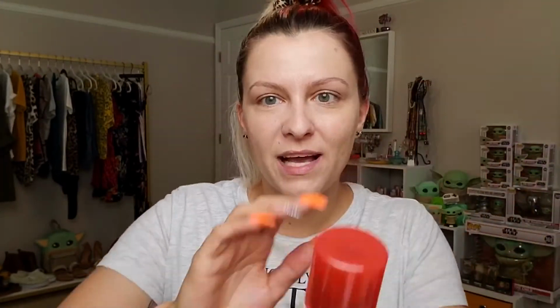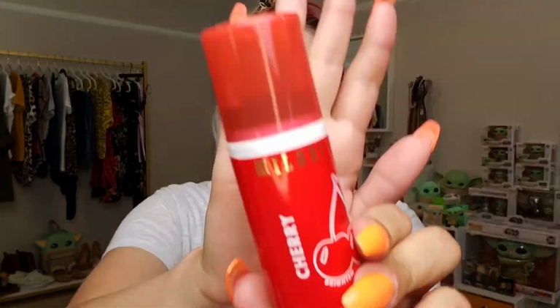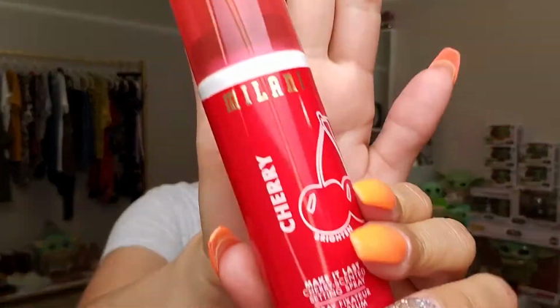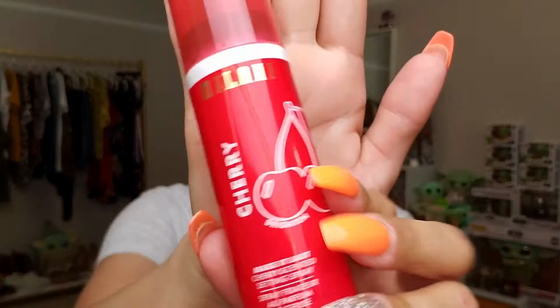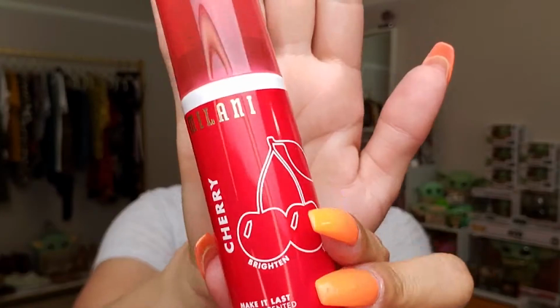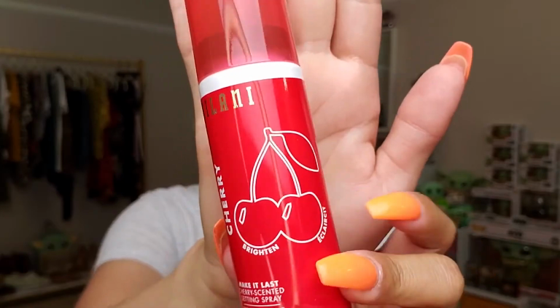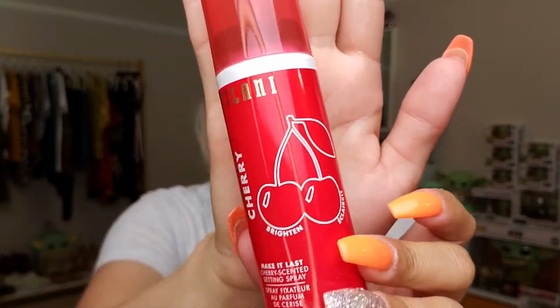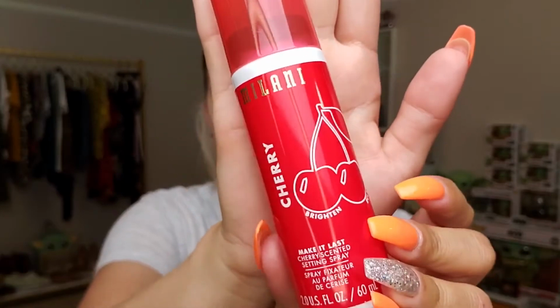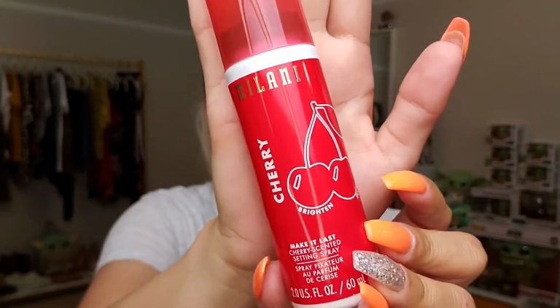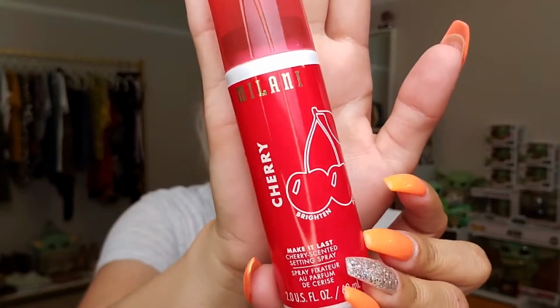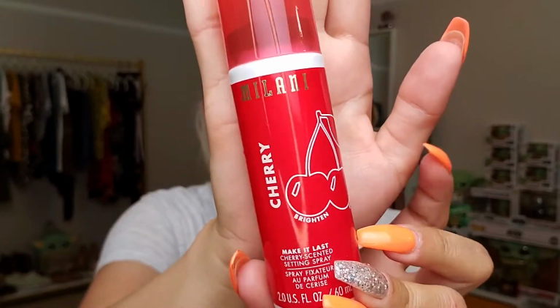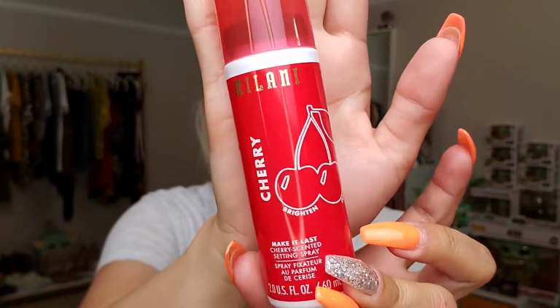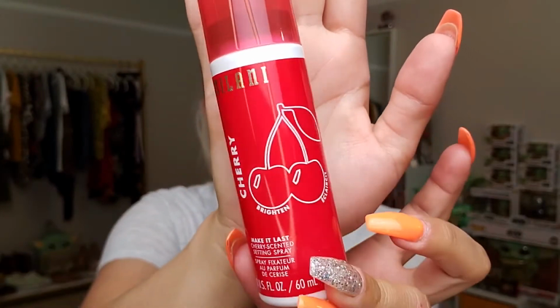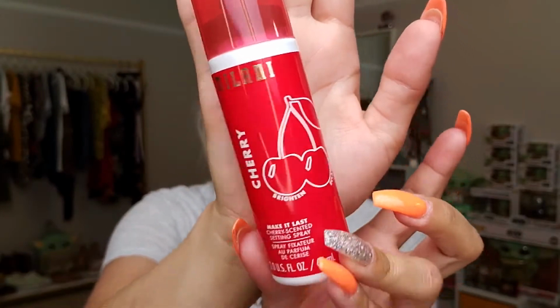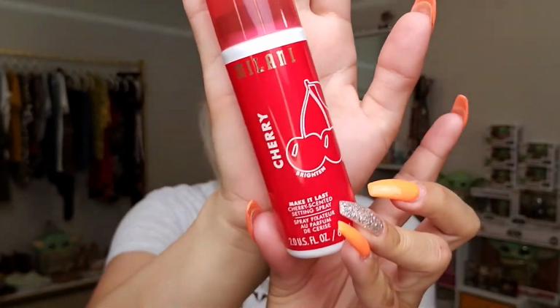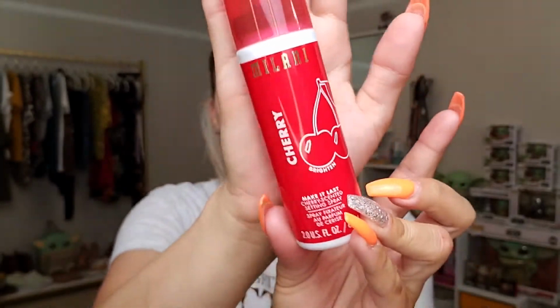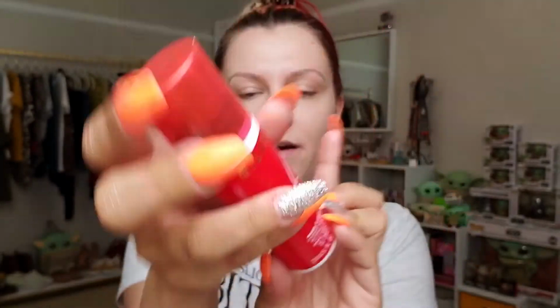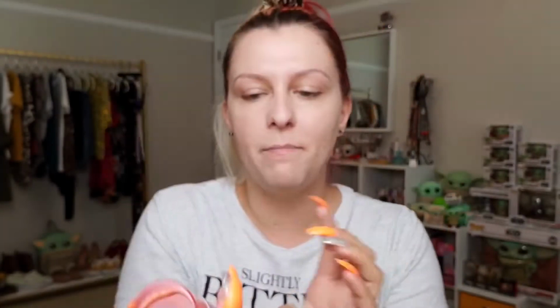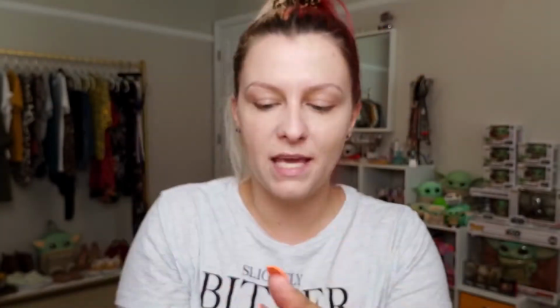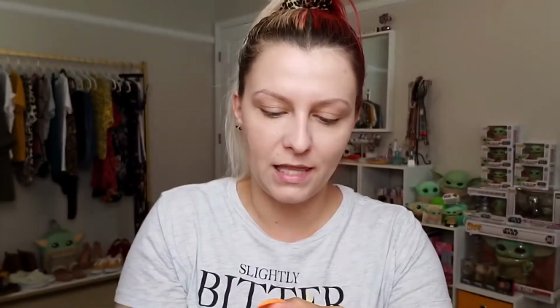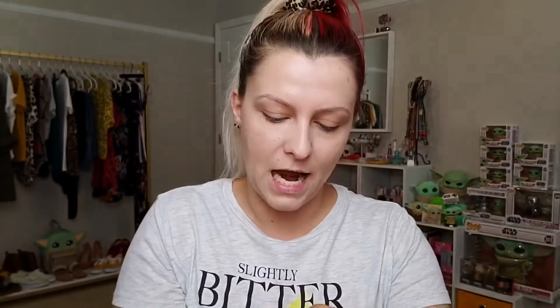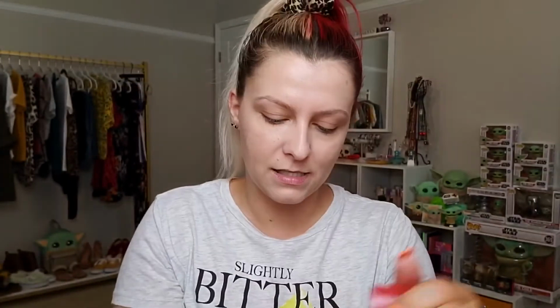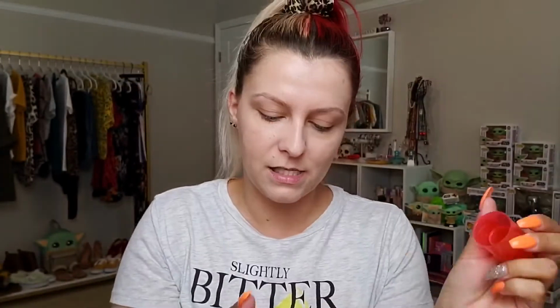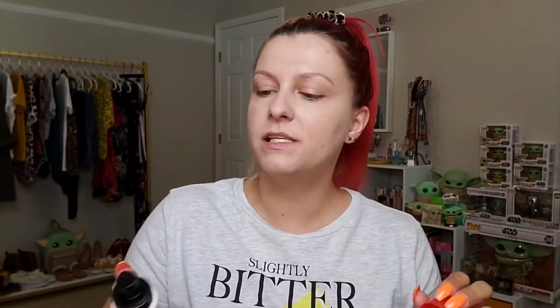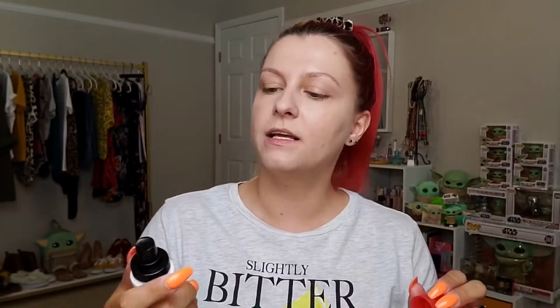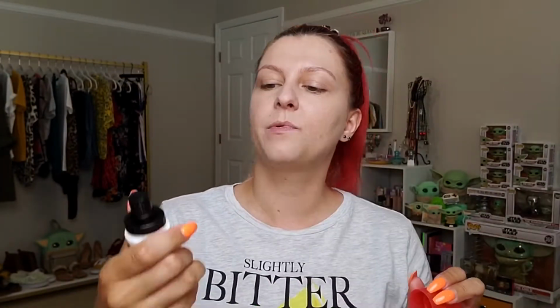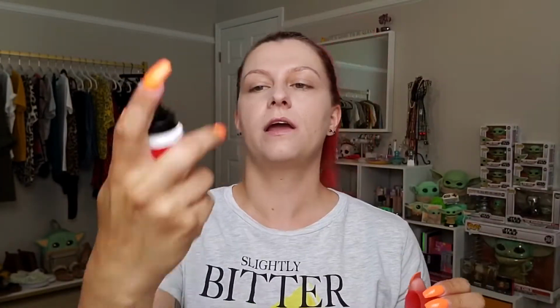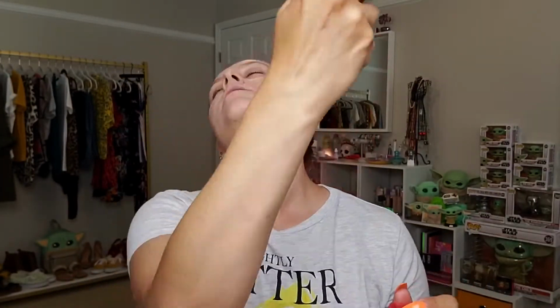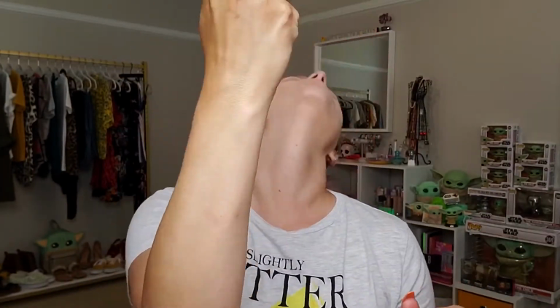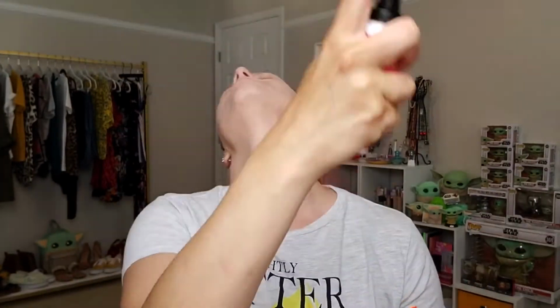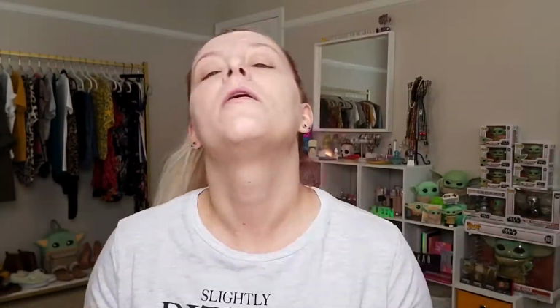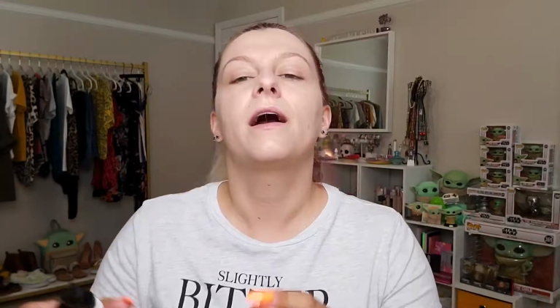I'm gonna tap a little bit of this on the eyelid as well. I've been liking these more creamy foundations lately because you still see your skin - it's like skin blurring, your skin but better. We're gonna go ahead and set our face with the Milani cherry Make It Last setting spray.